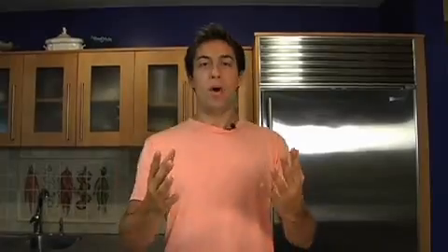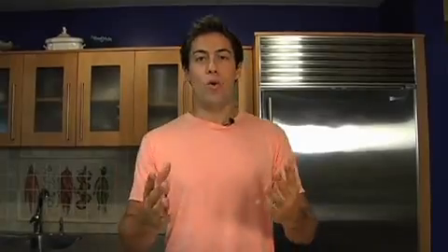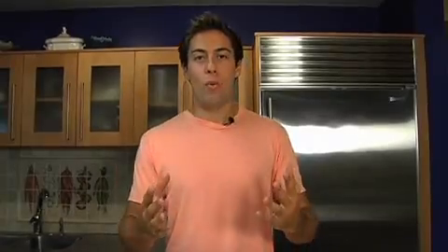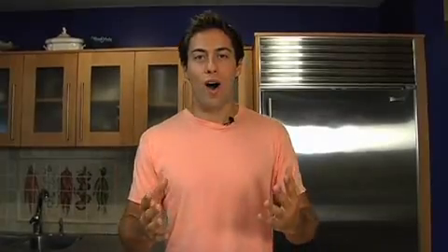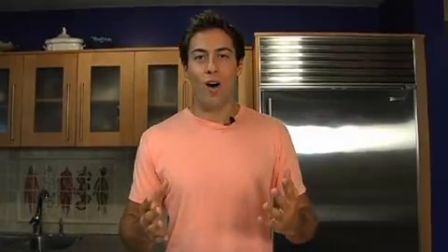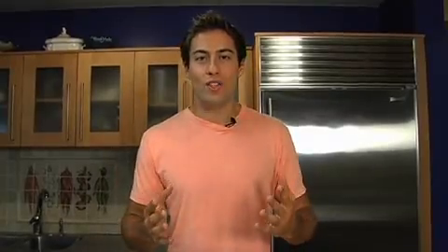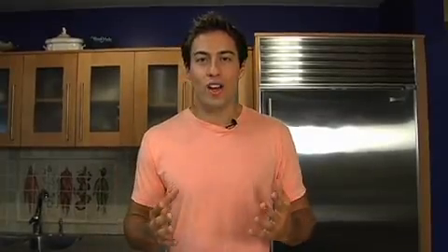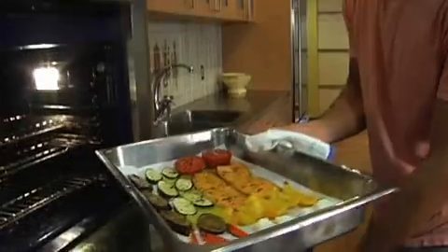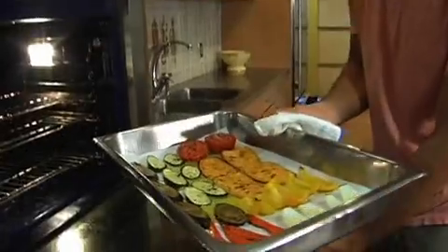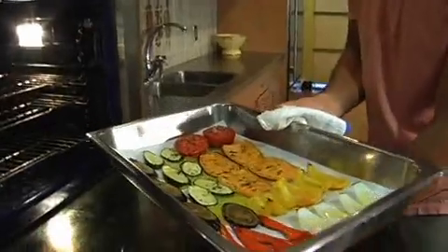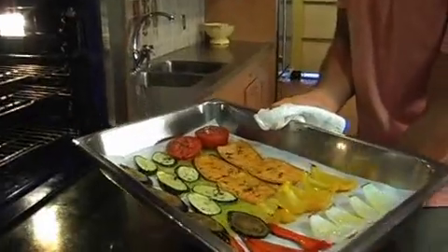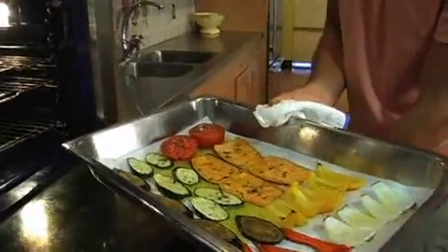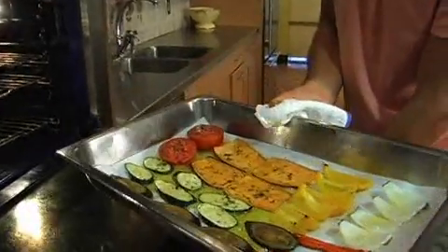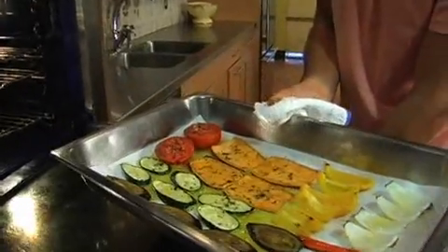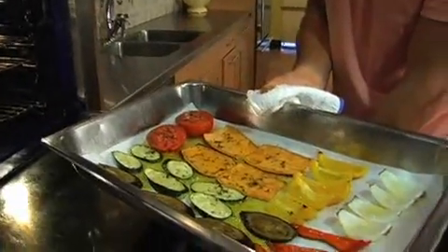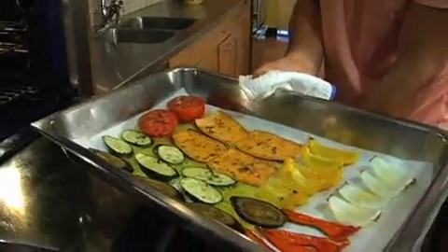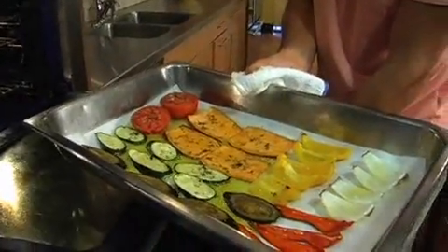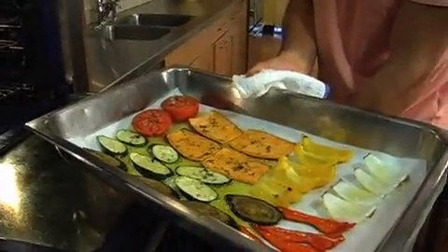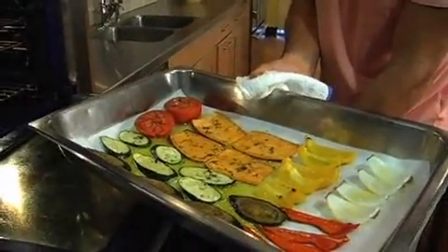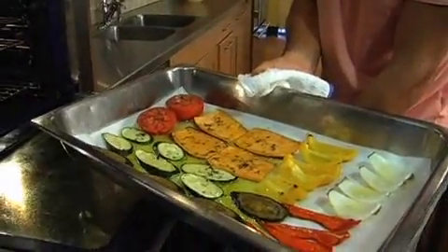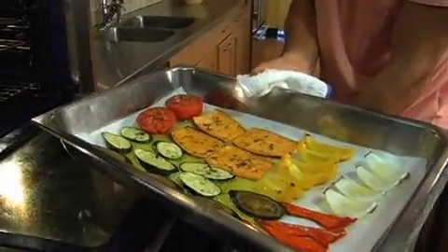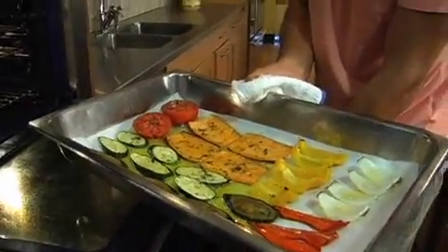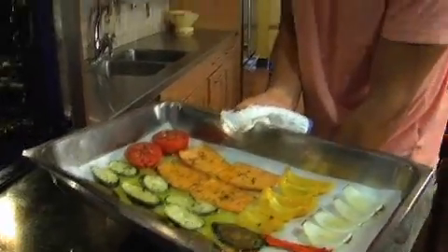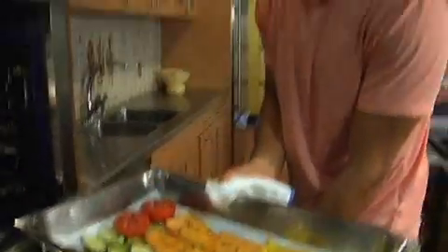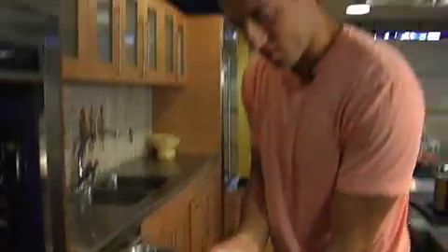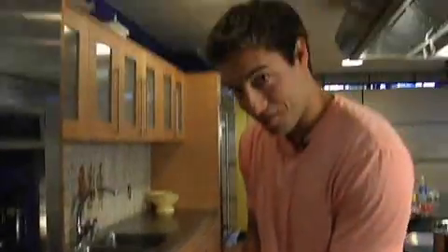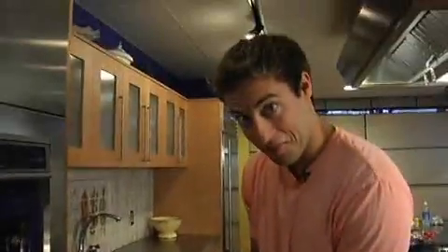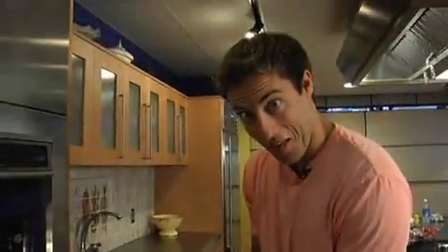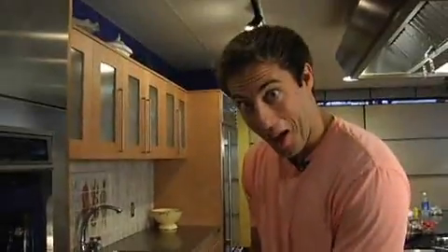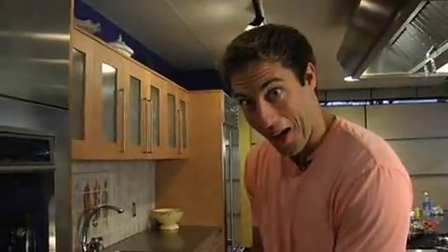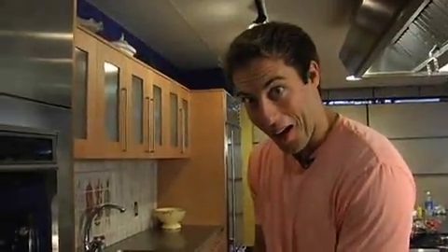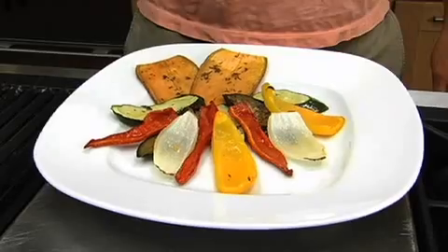Boom! All of a sudden, fresh ingredients — warm, comforting, and super healthy.